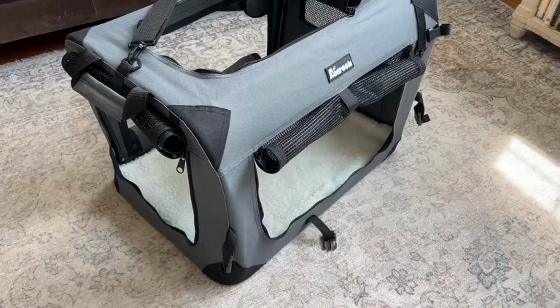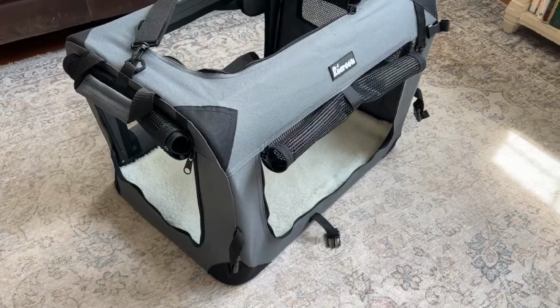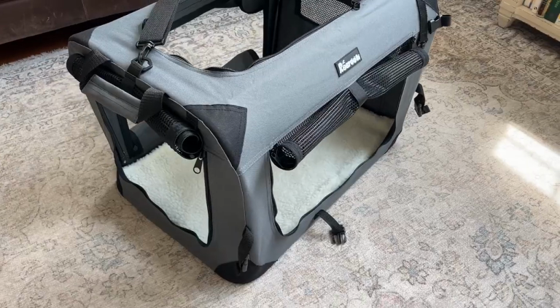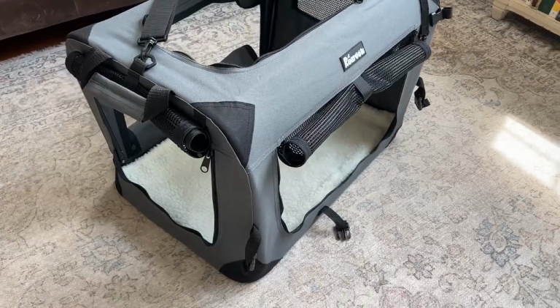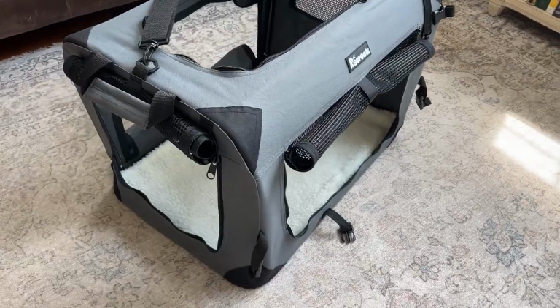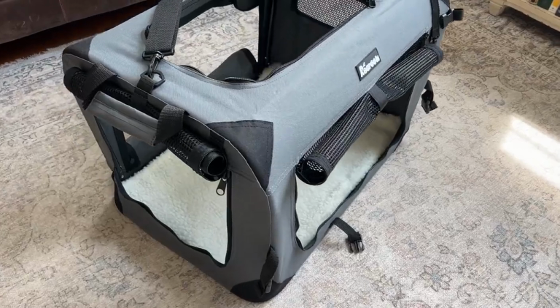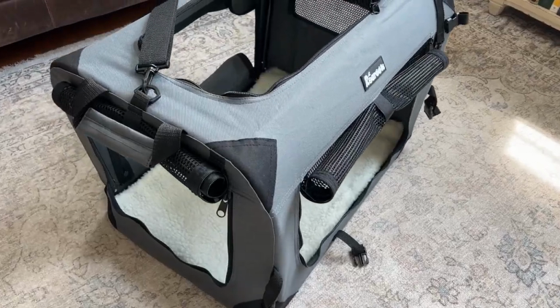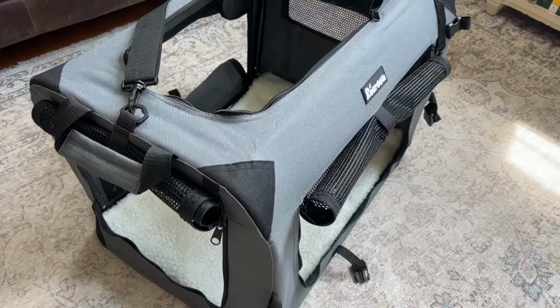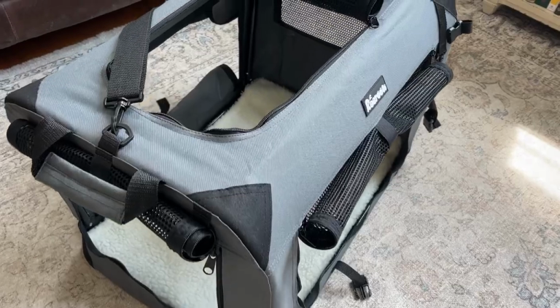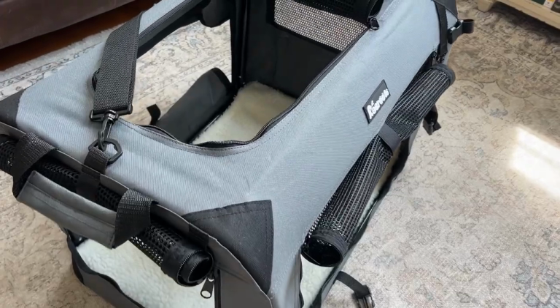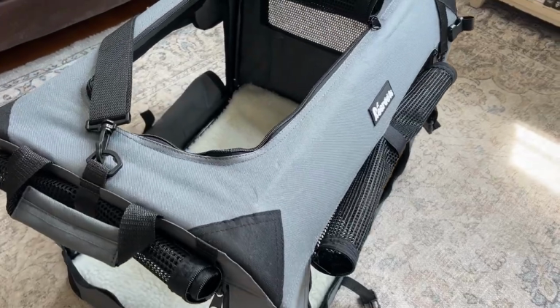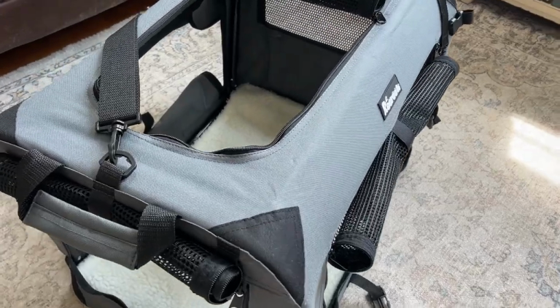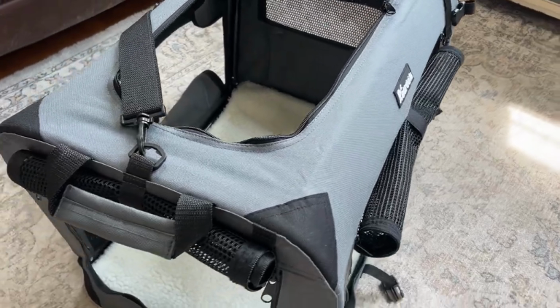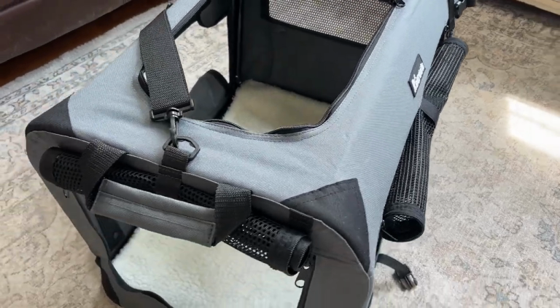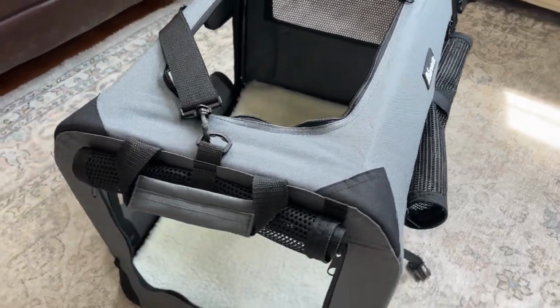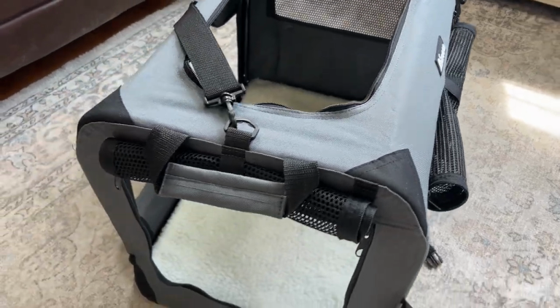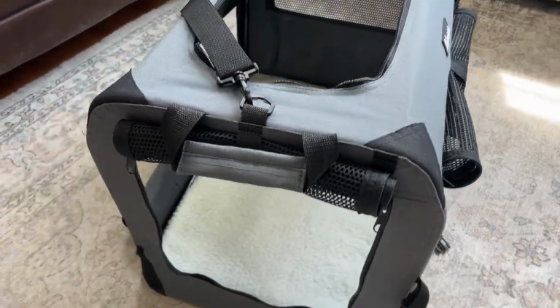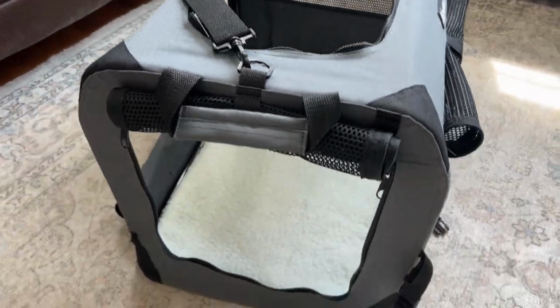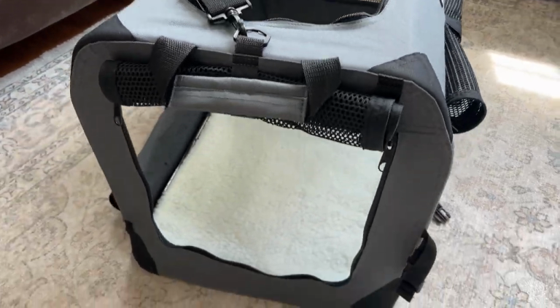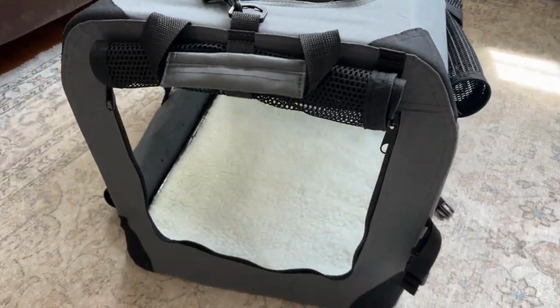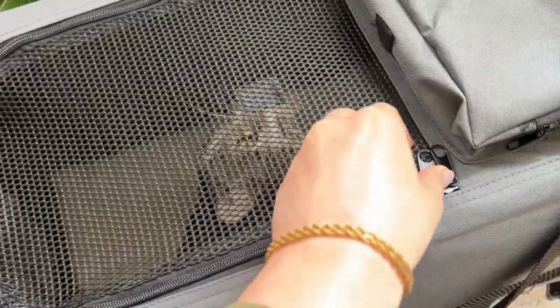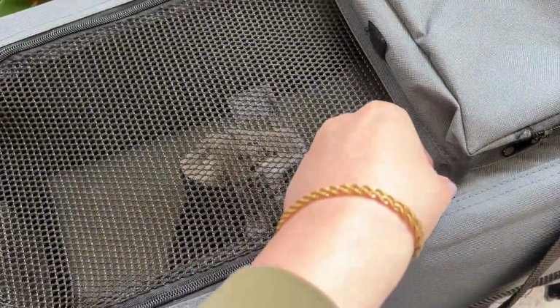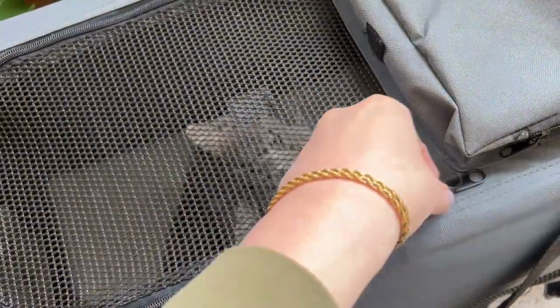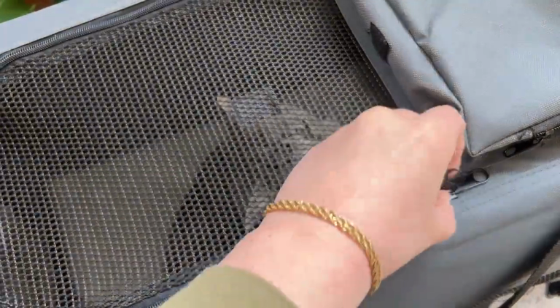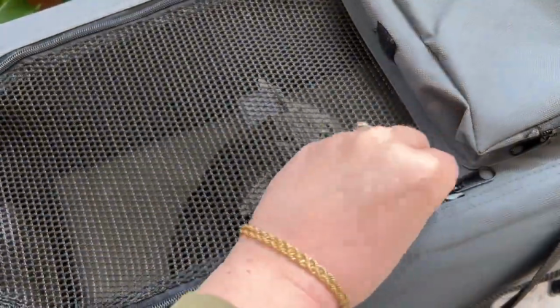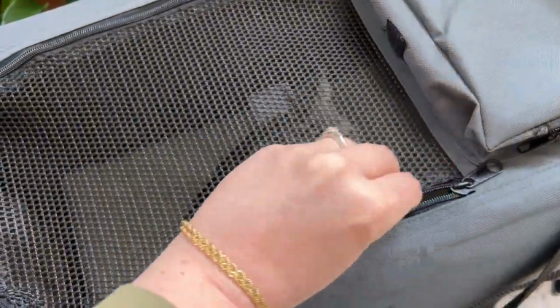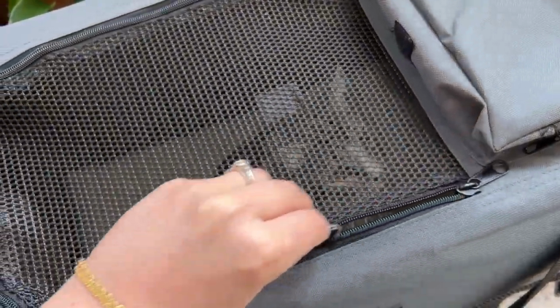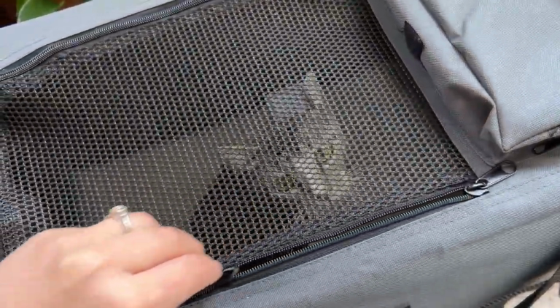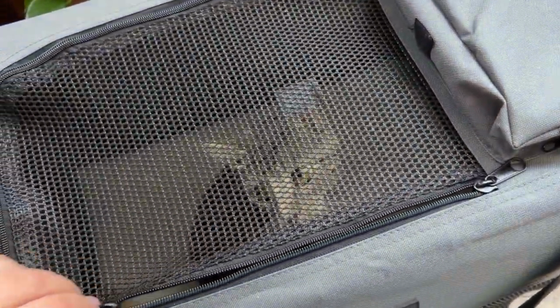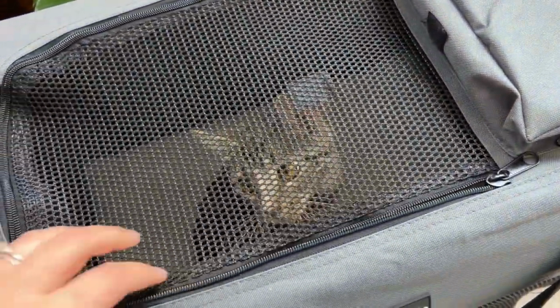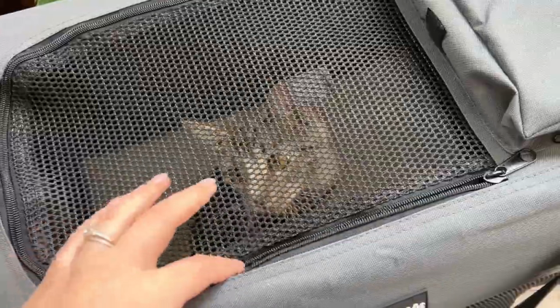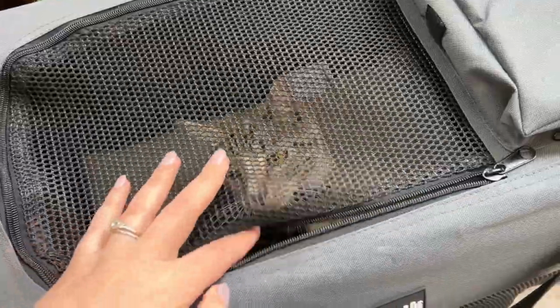It has four different openings — three along the sides and then one on top — and all of that just gives you so much access to your pet.